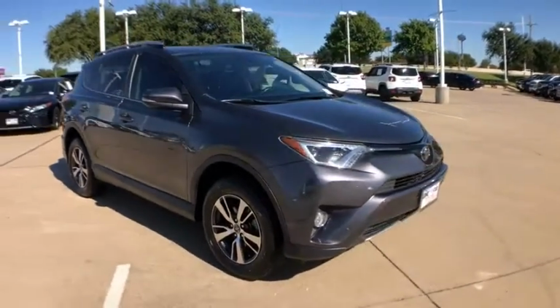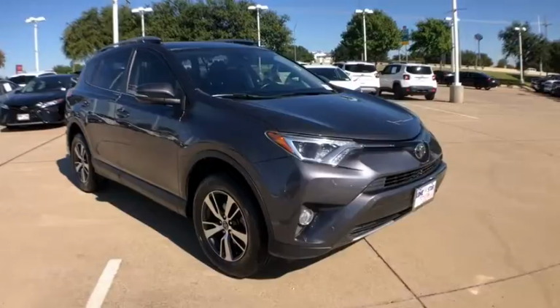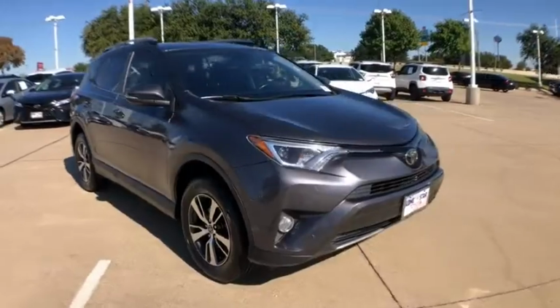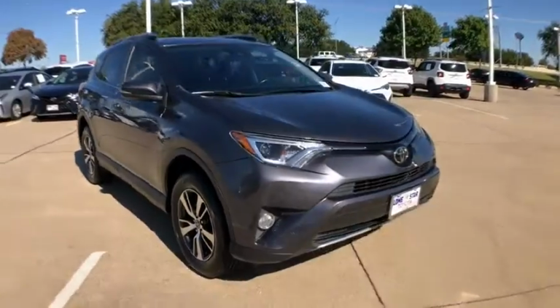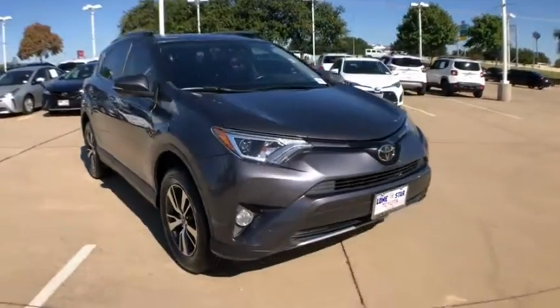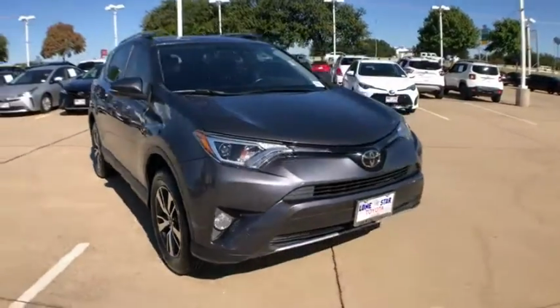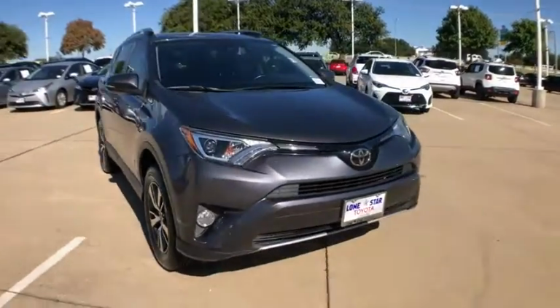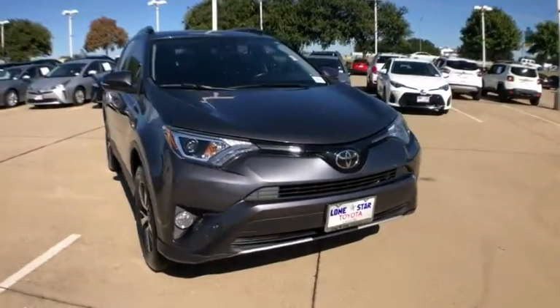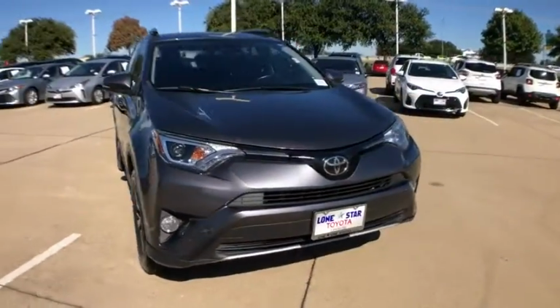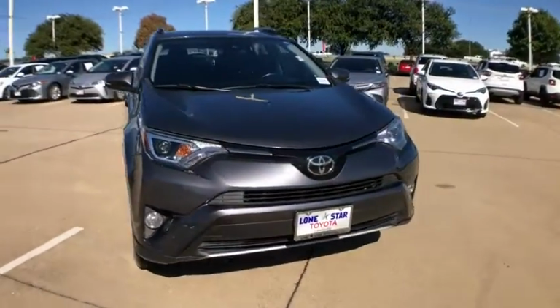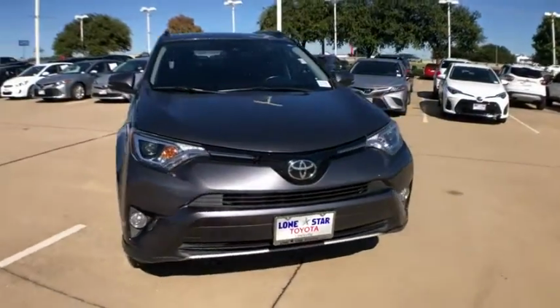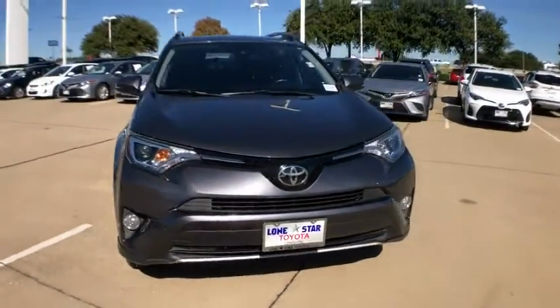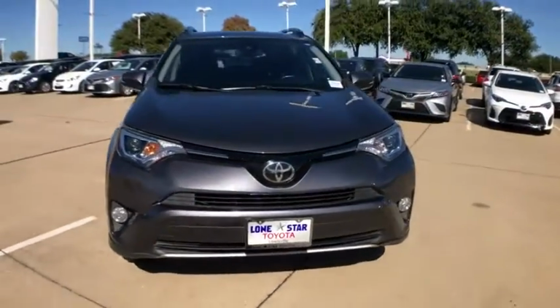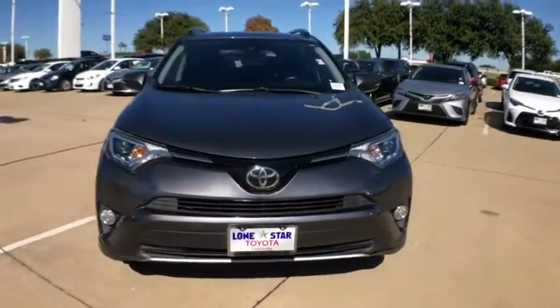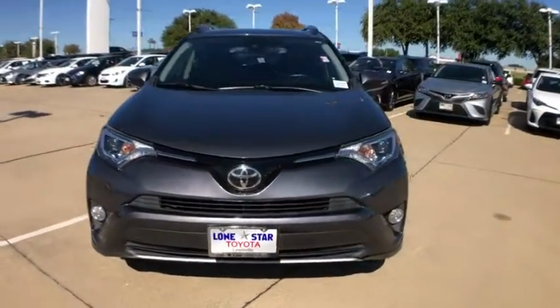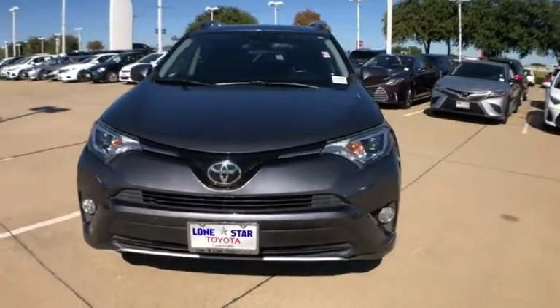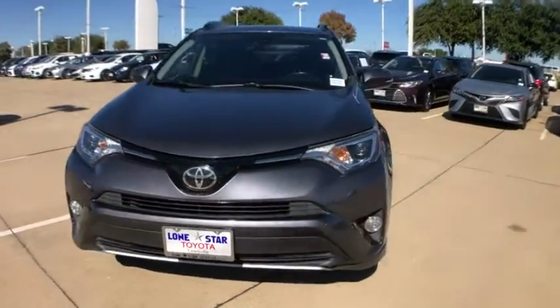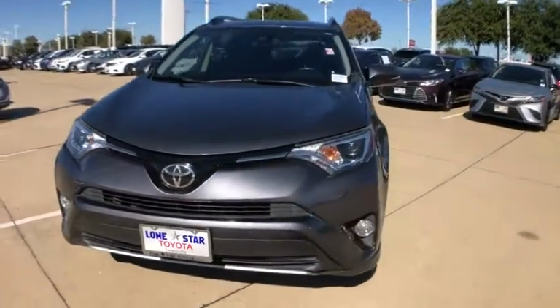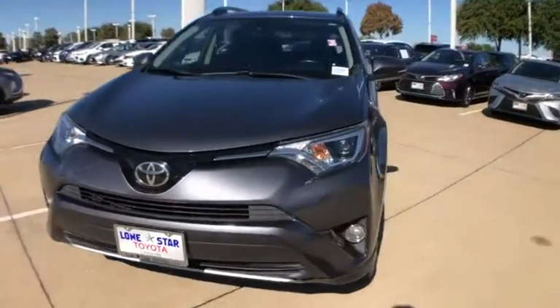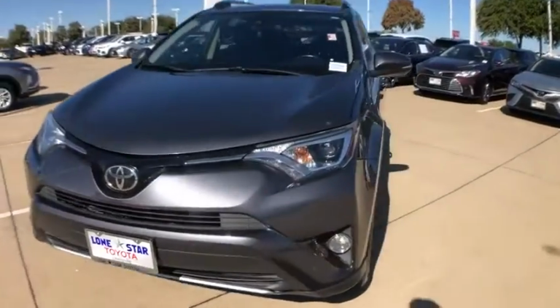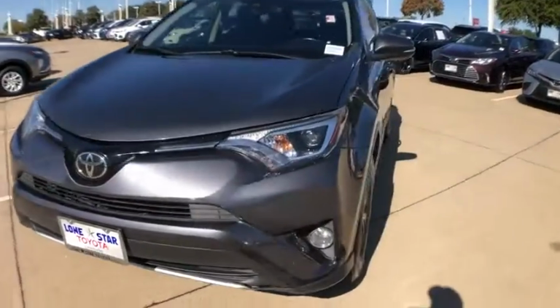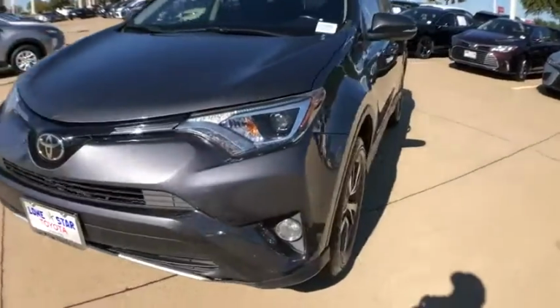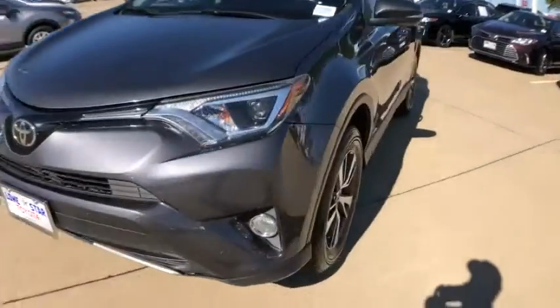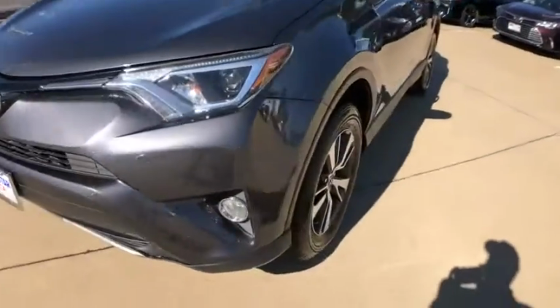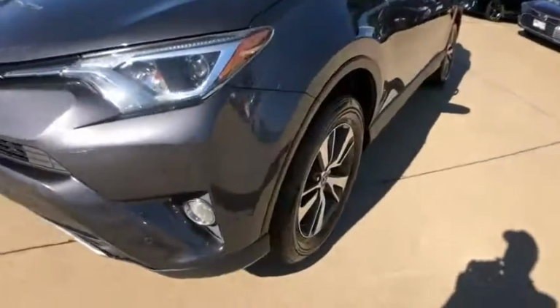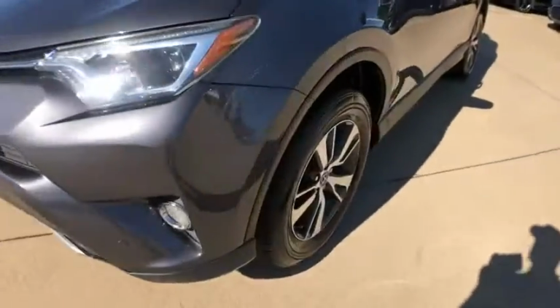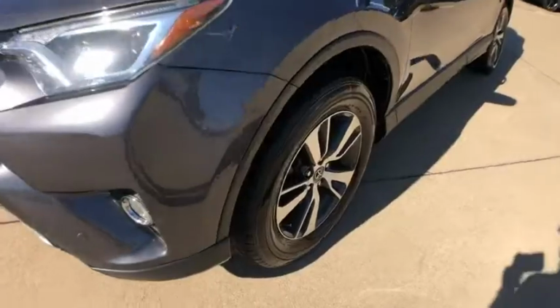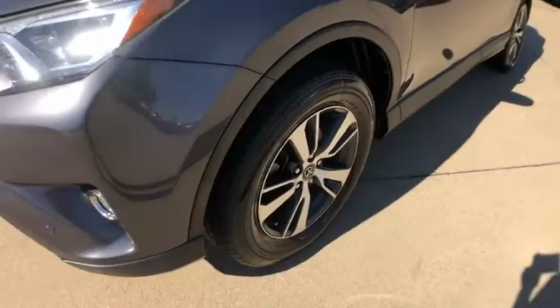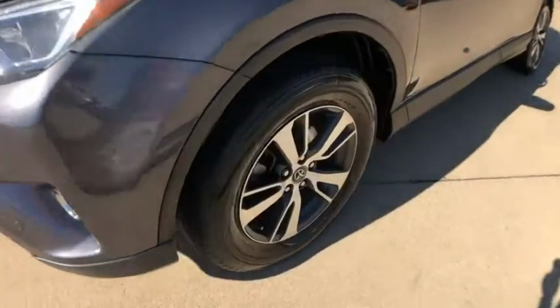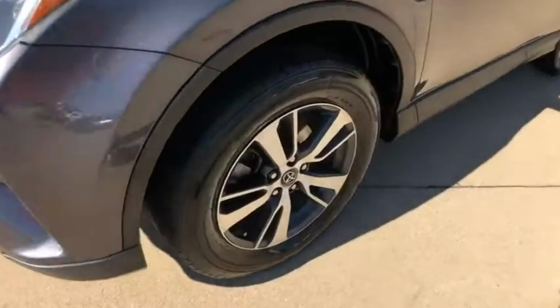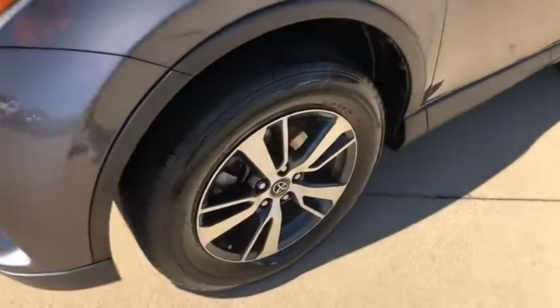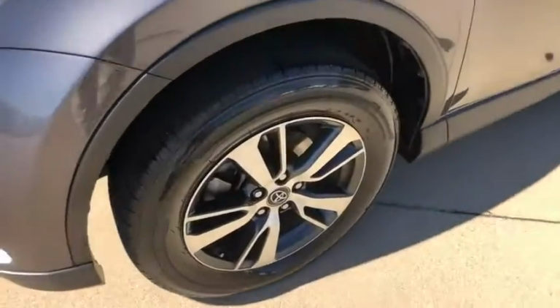This vehicle has less than 65,000 miles. Here are some of this vehicle's great options: traction control,